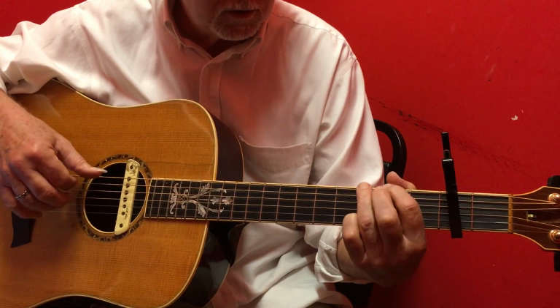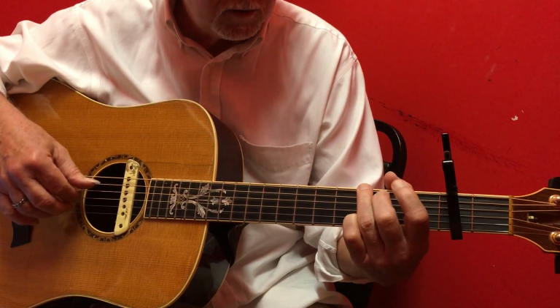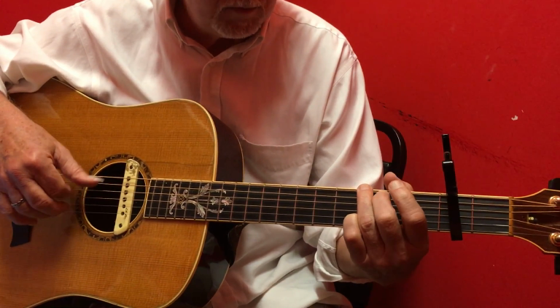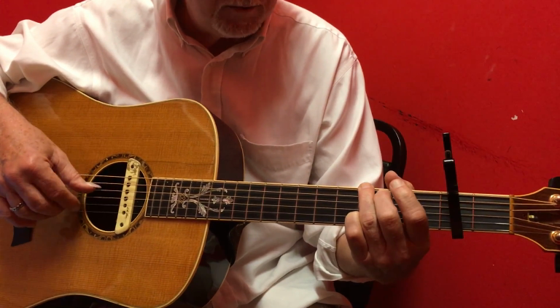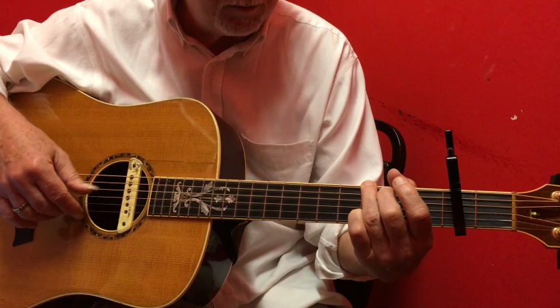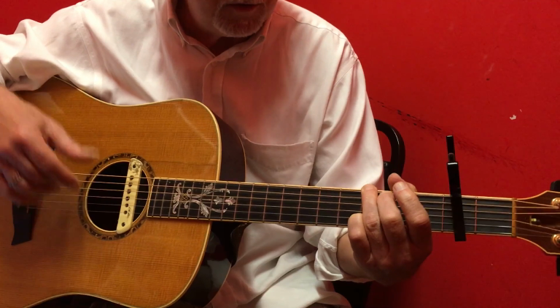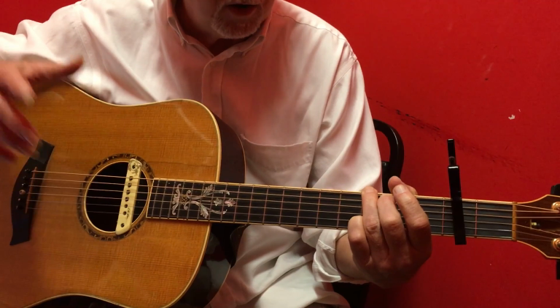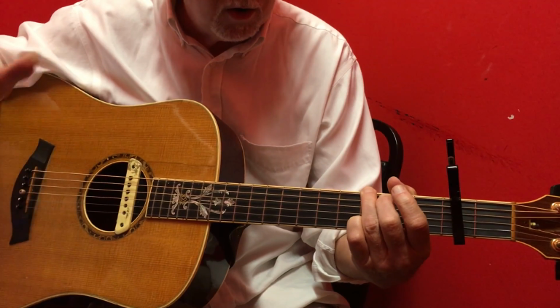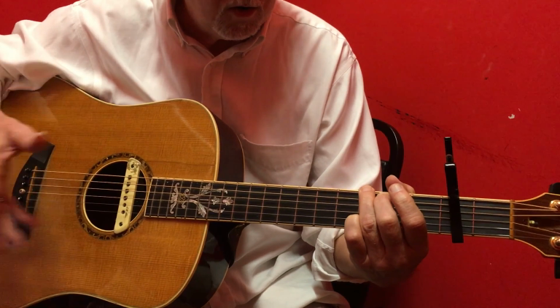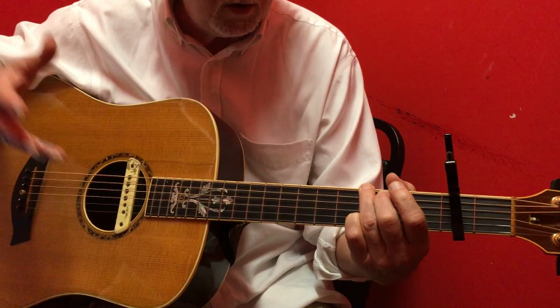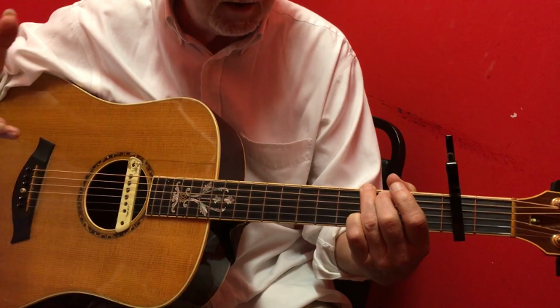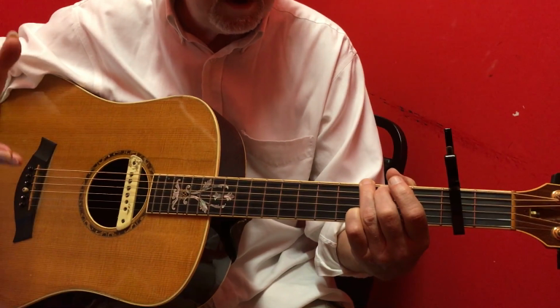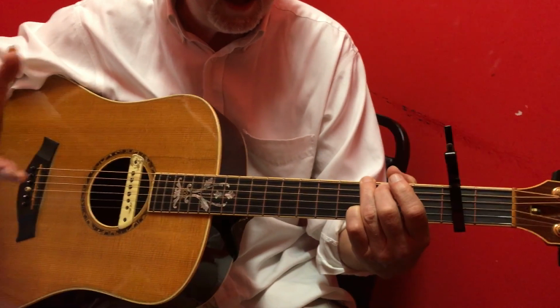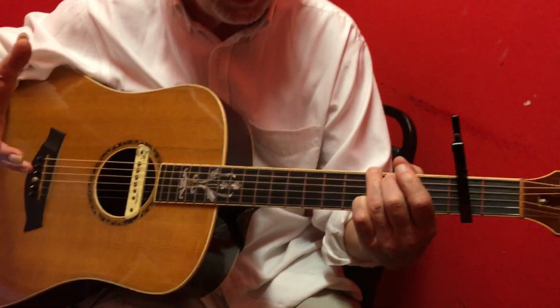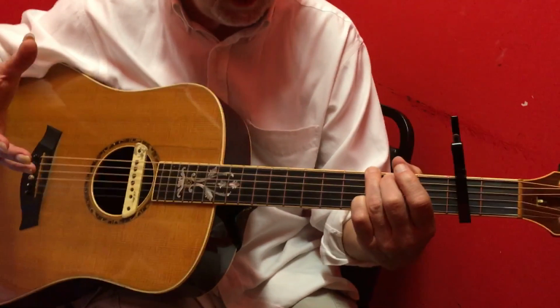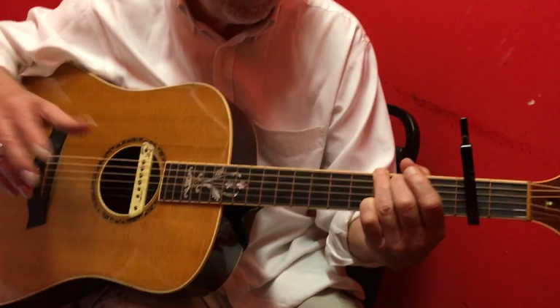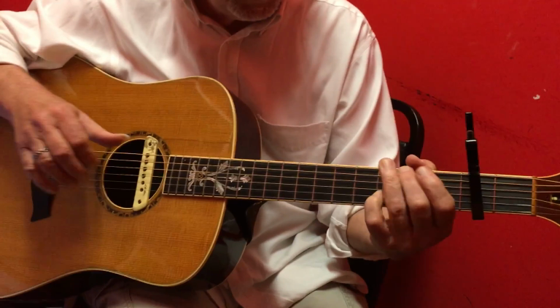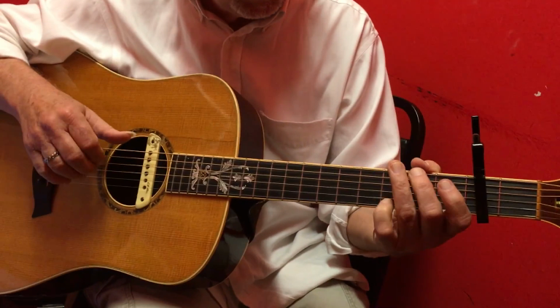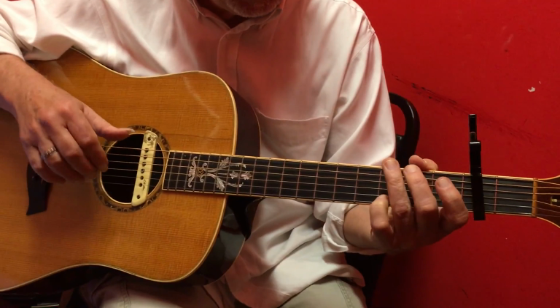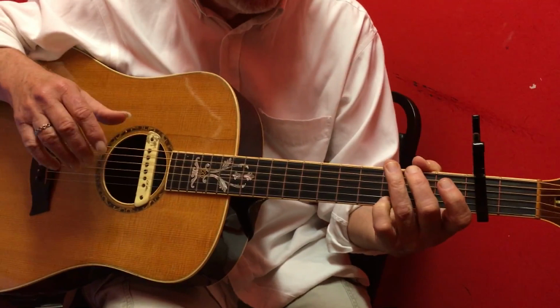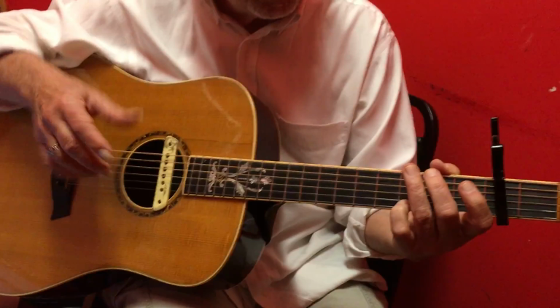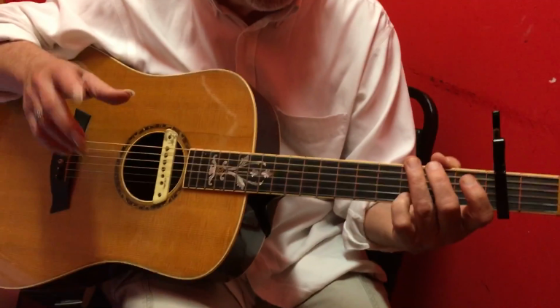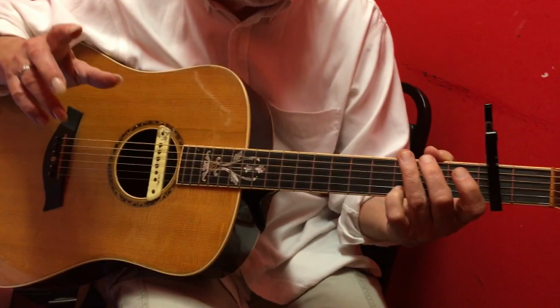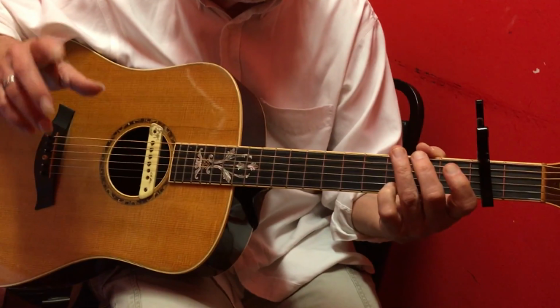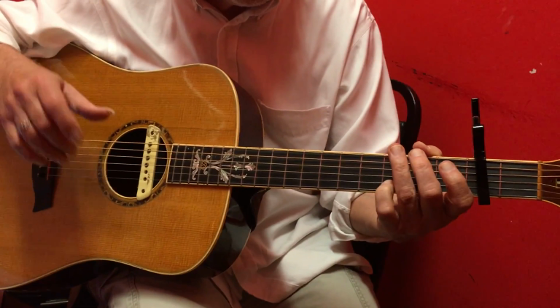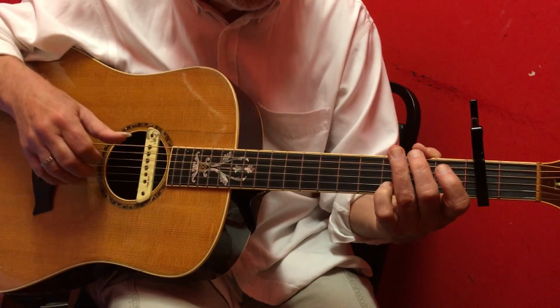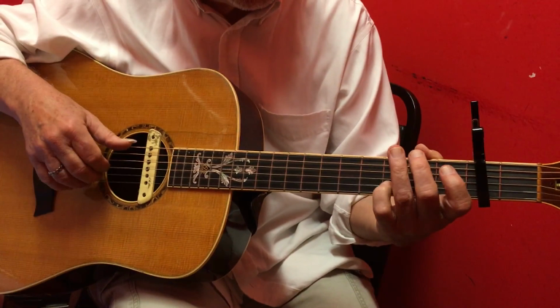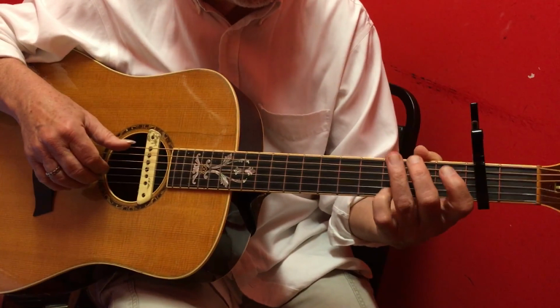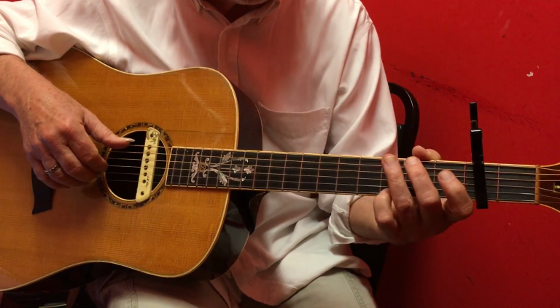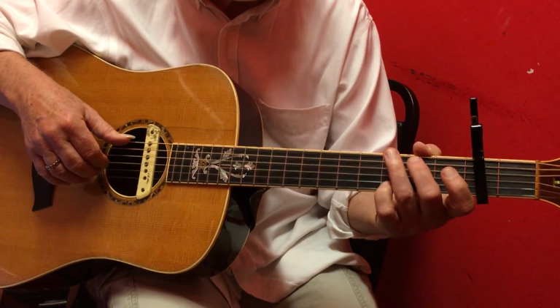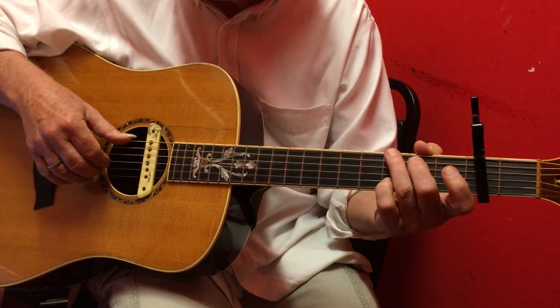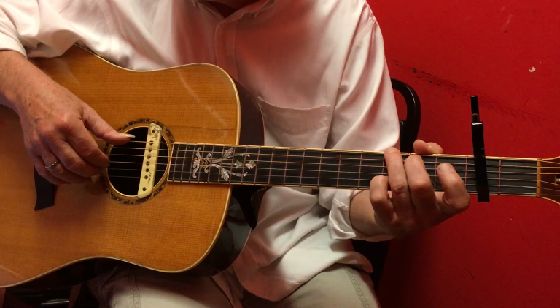Now I'm going to play the whole ditty, just play it in real time, and I can explain anything after.